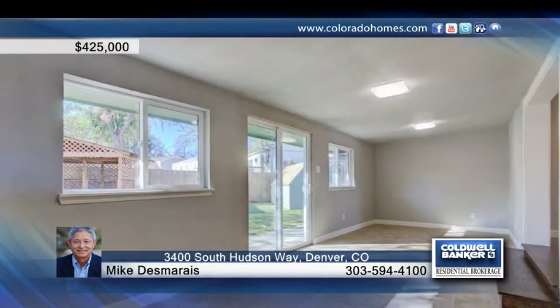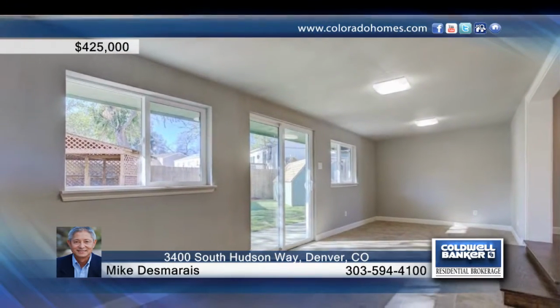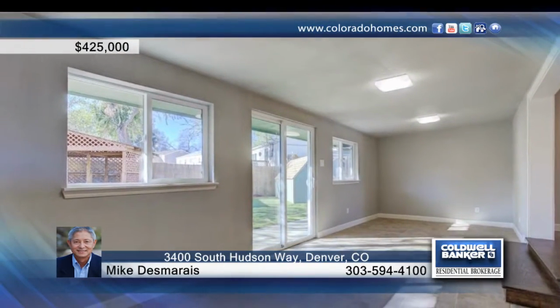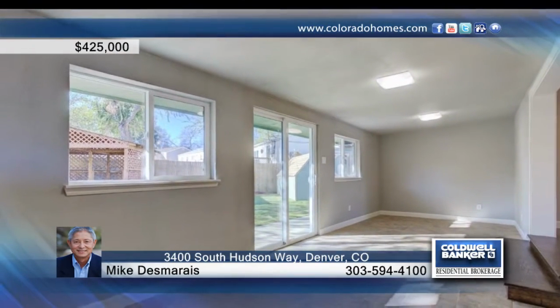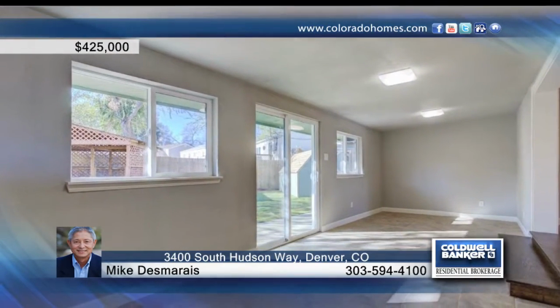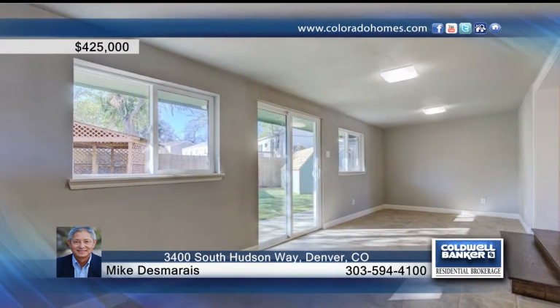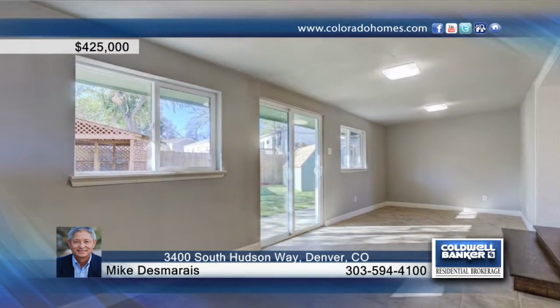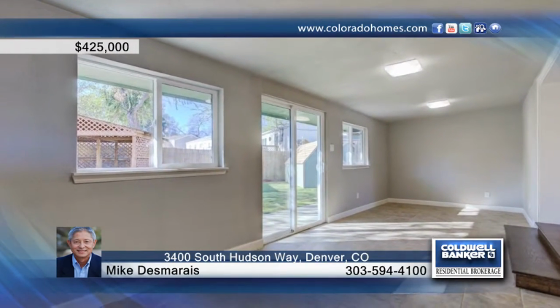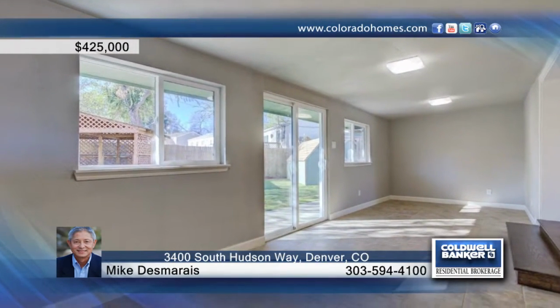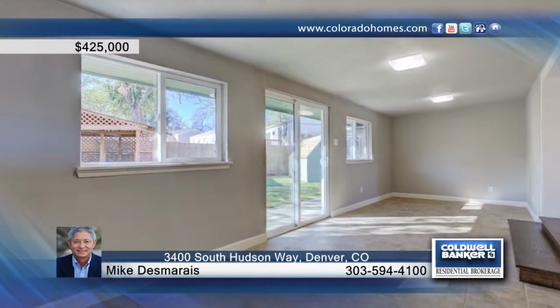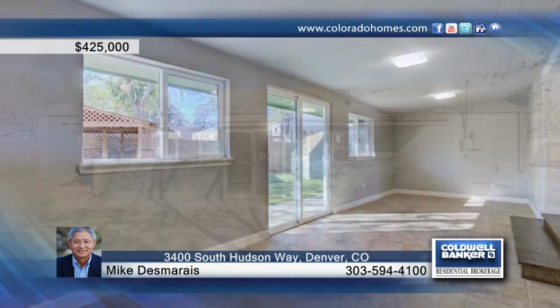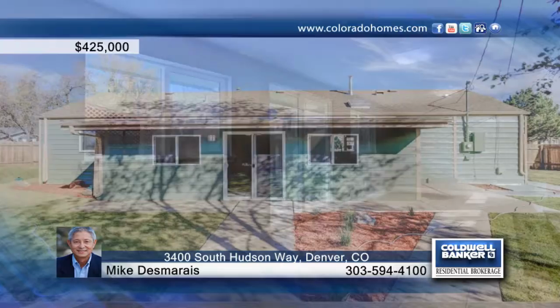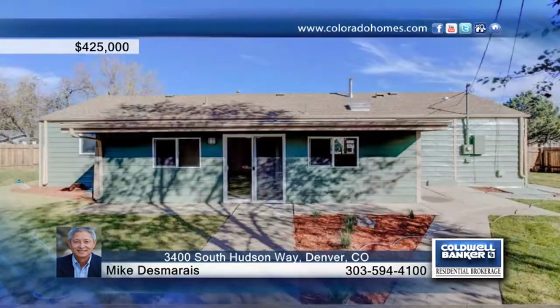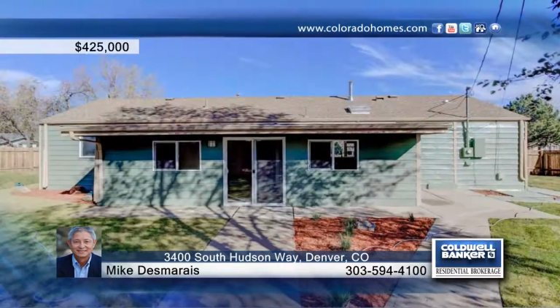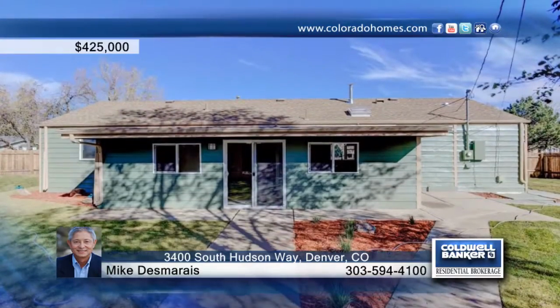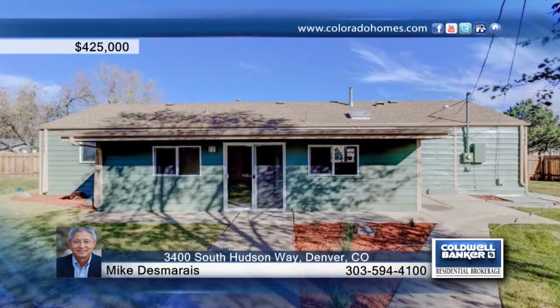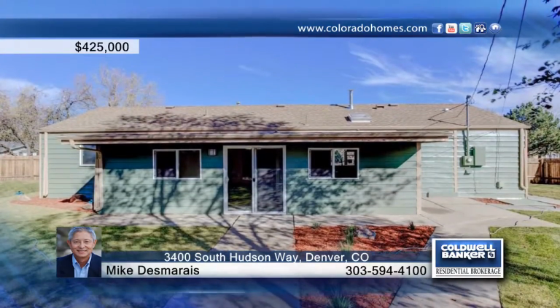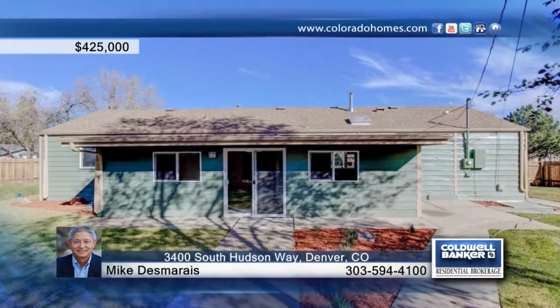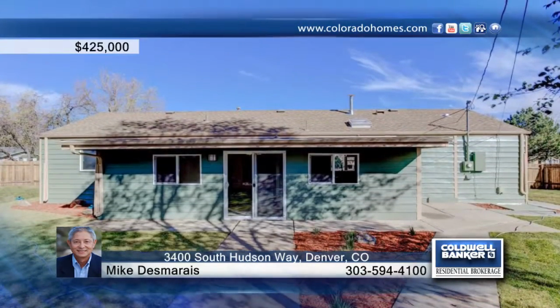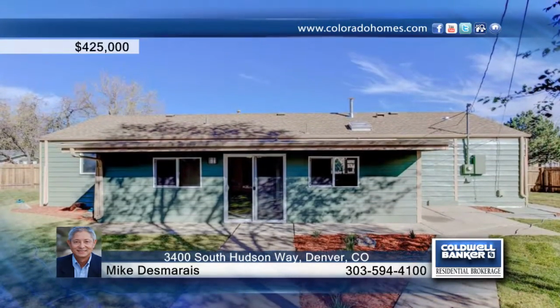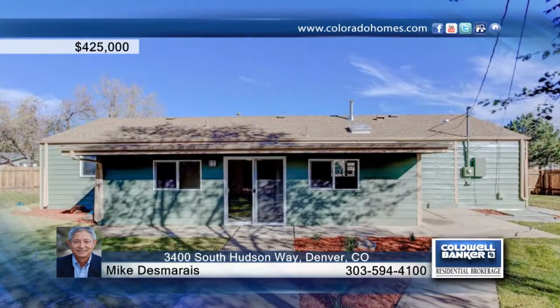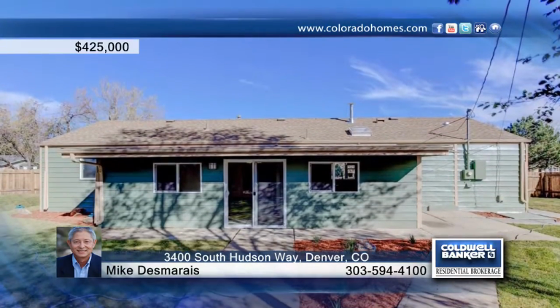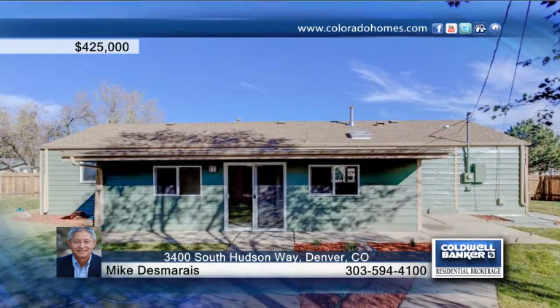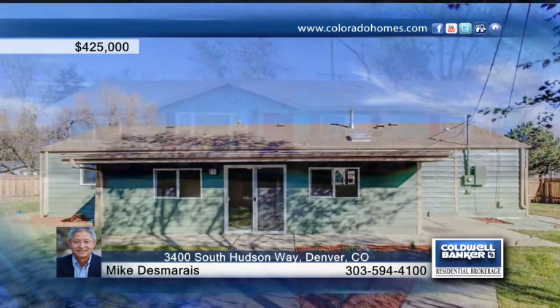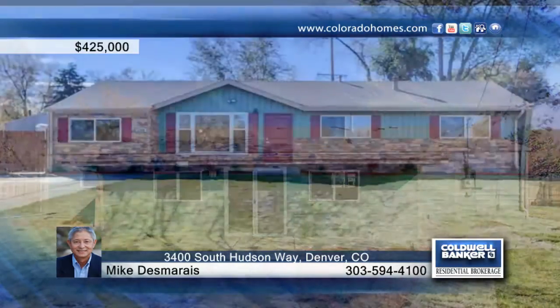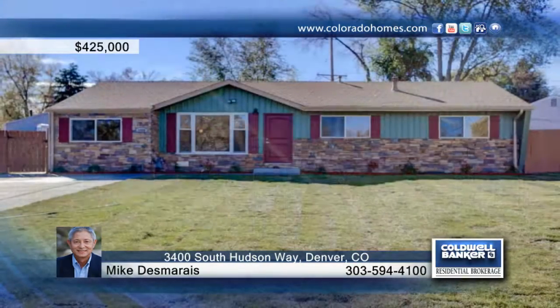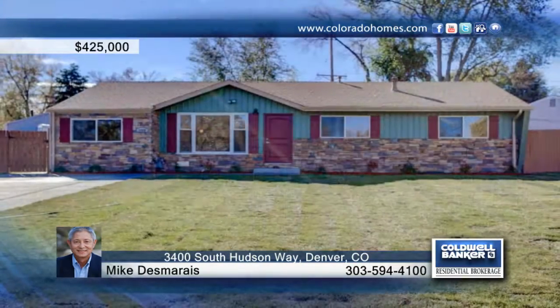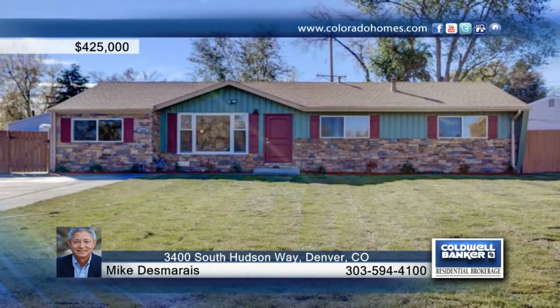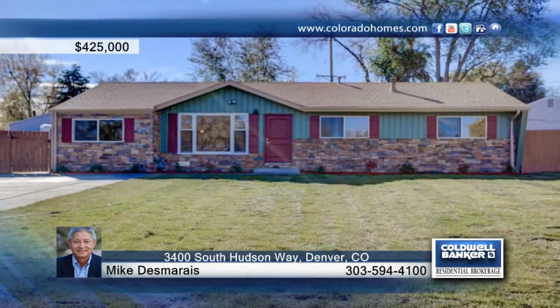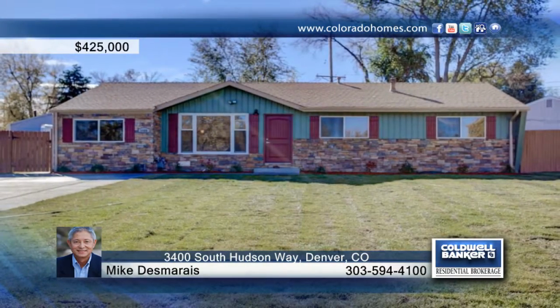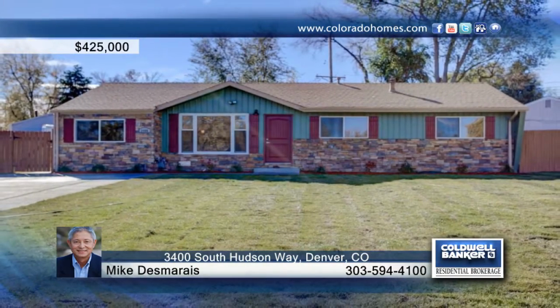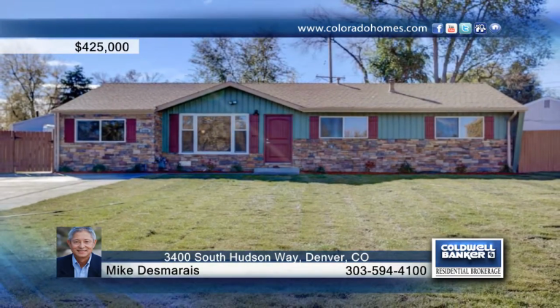Seated in a fantastic location in University Hills, this is one that you don't want to miss. Contact Mike Desmarais to schedule your private showing.